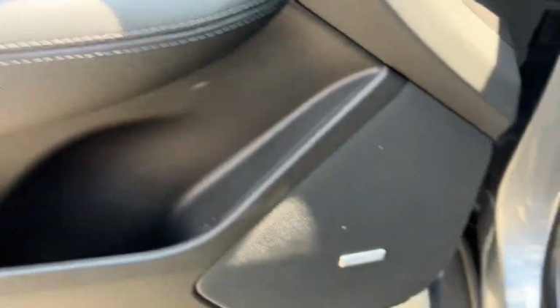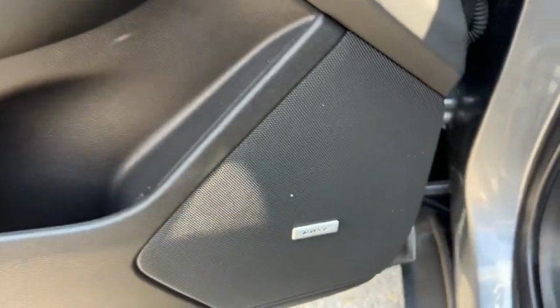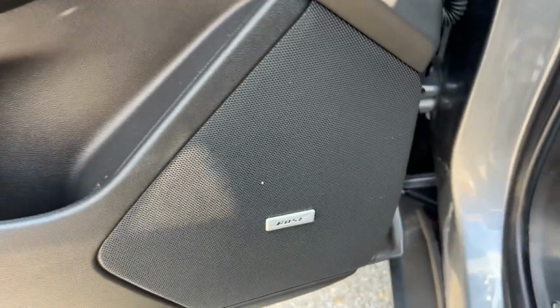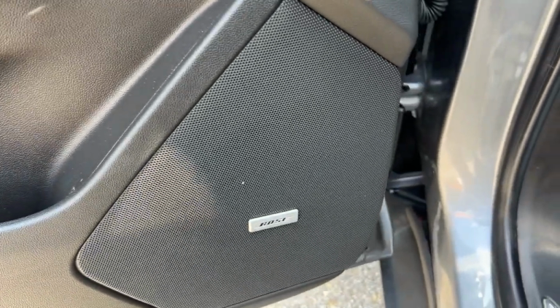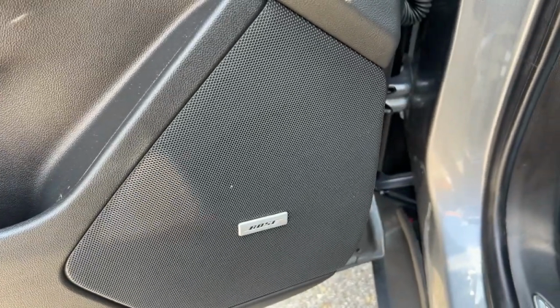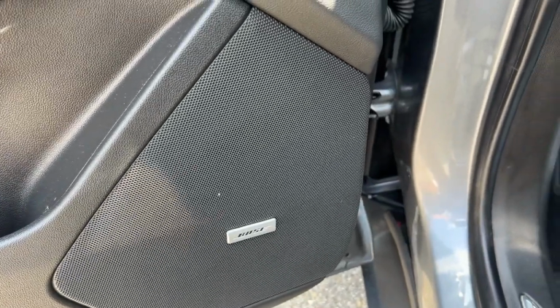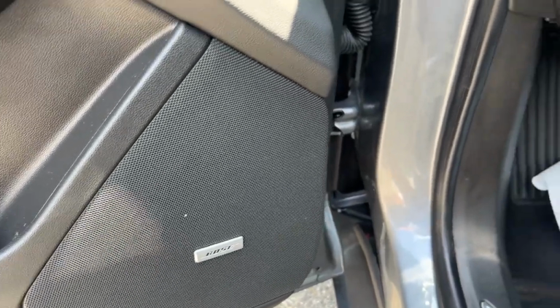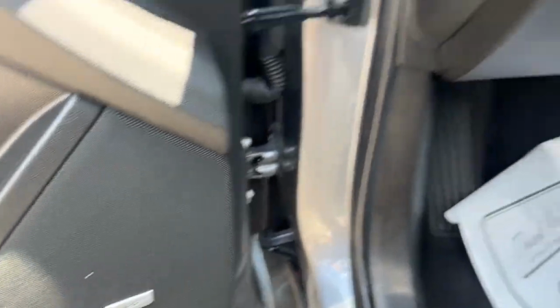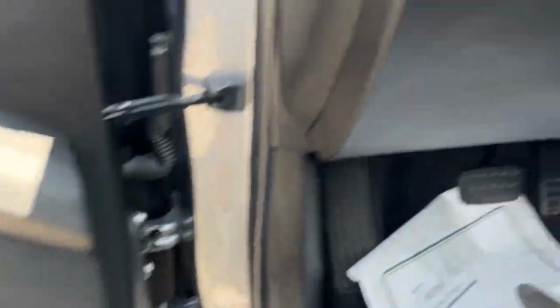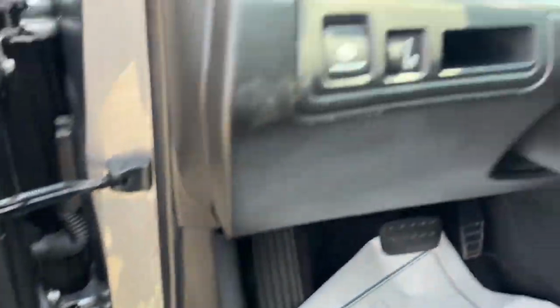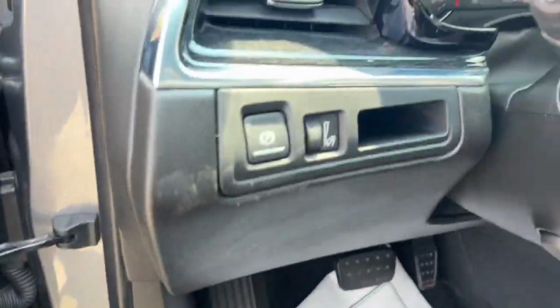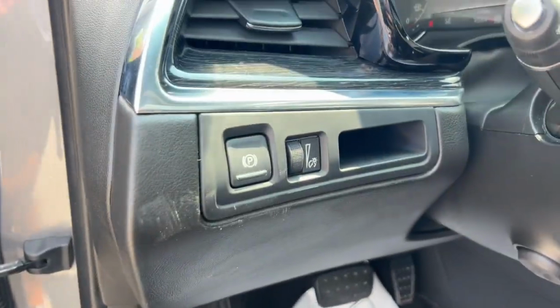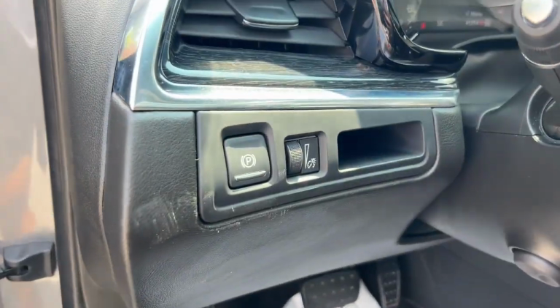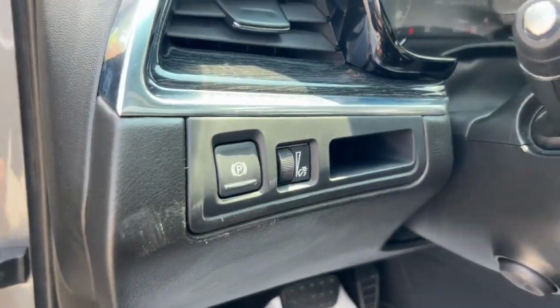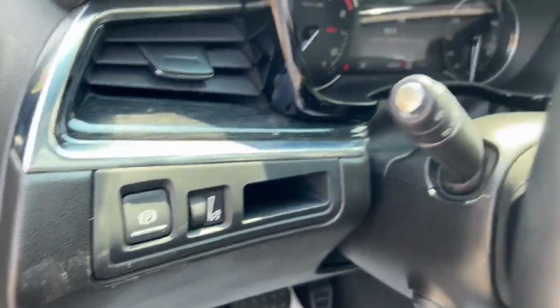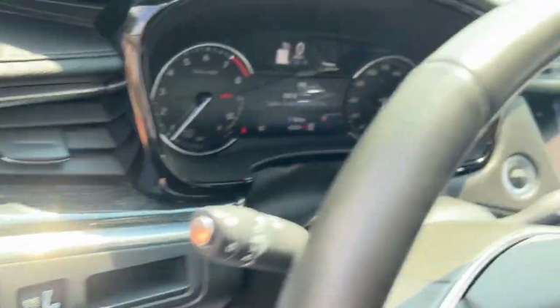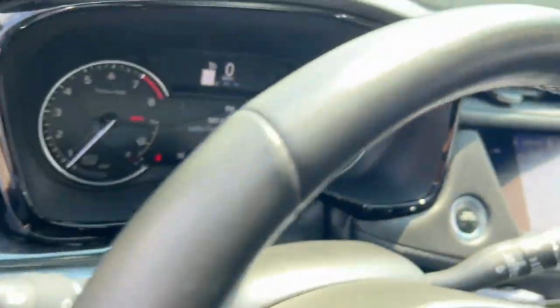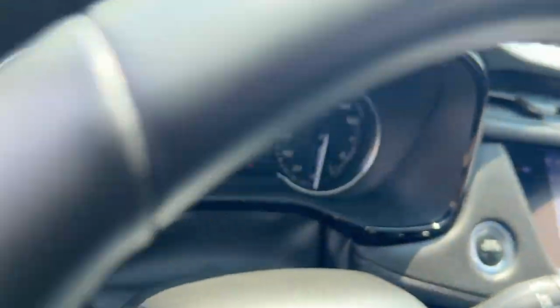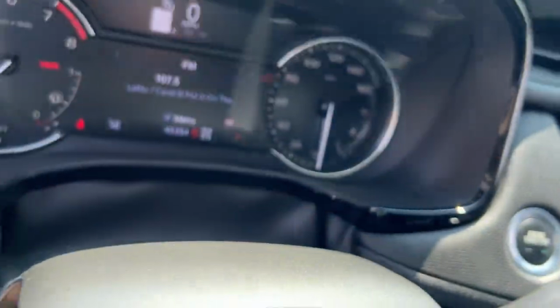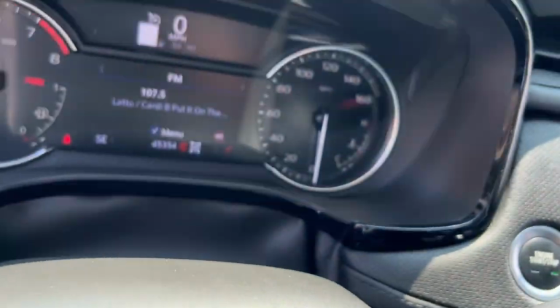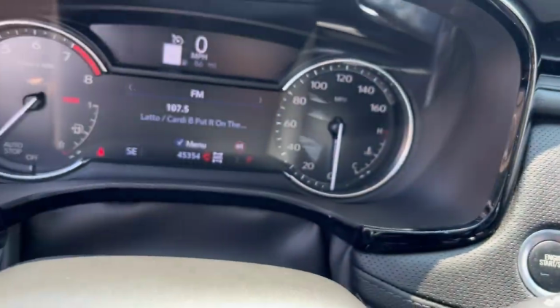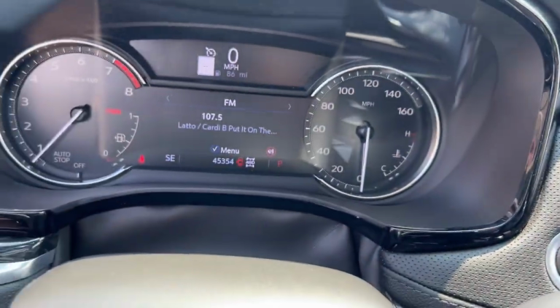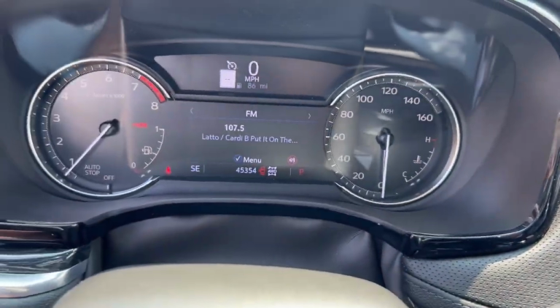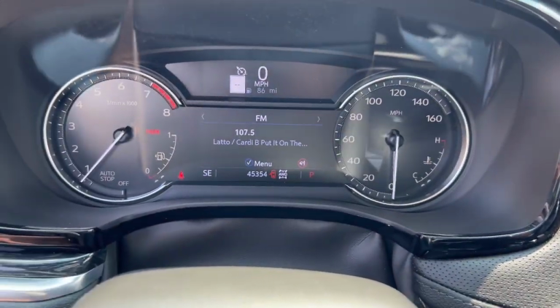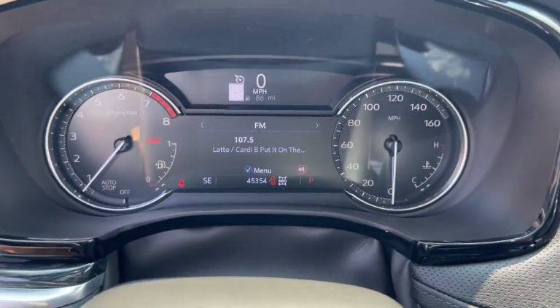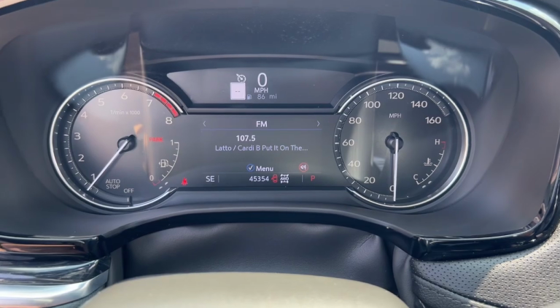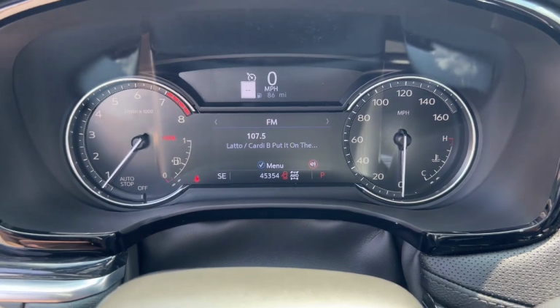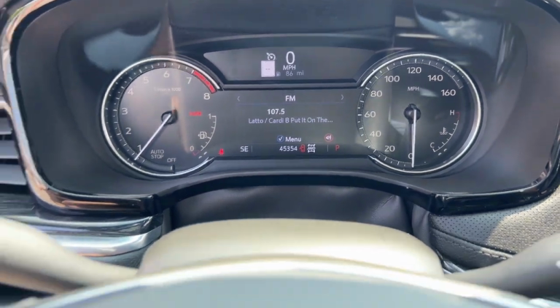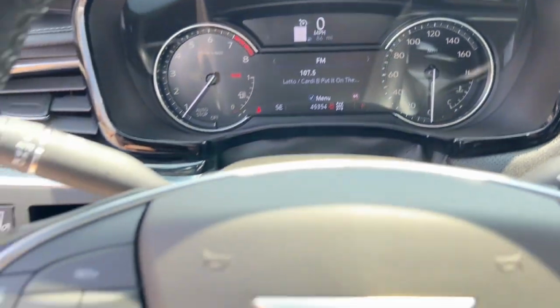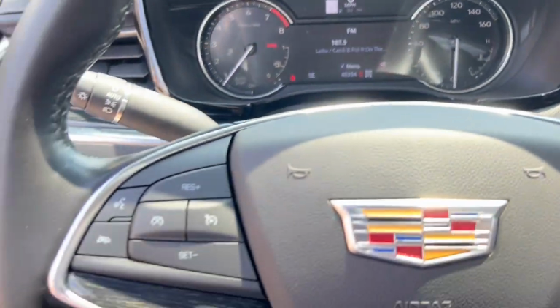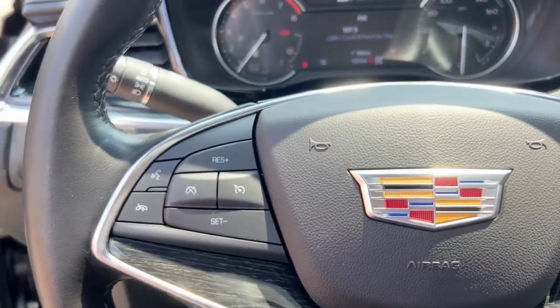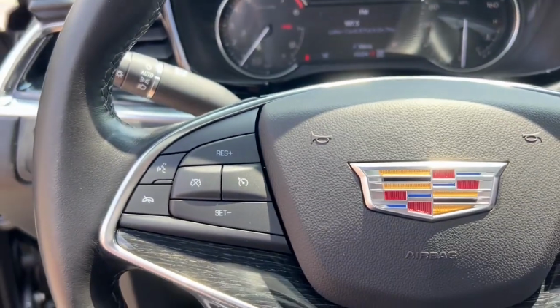Its smart technology, innovative design, and understated premium styling defy convention.